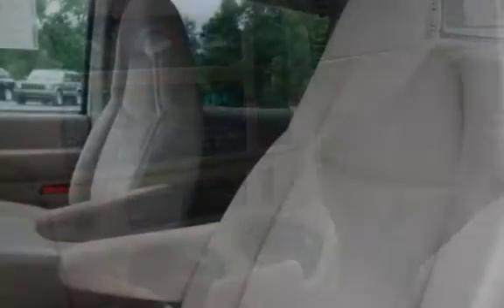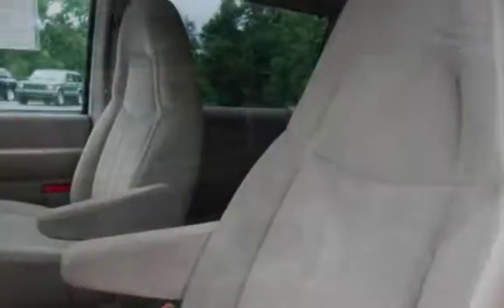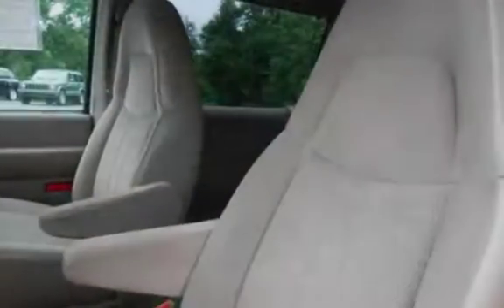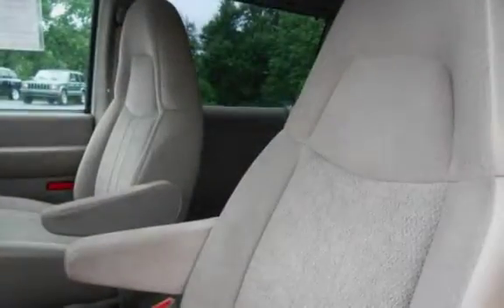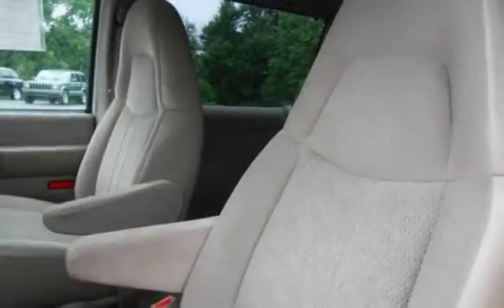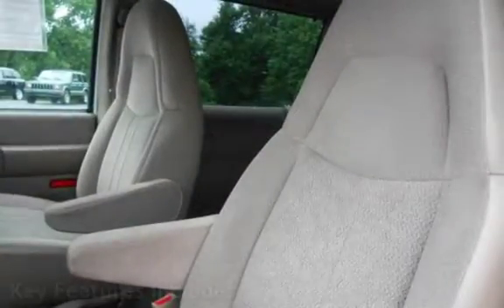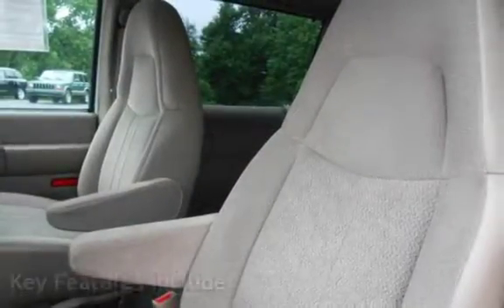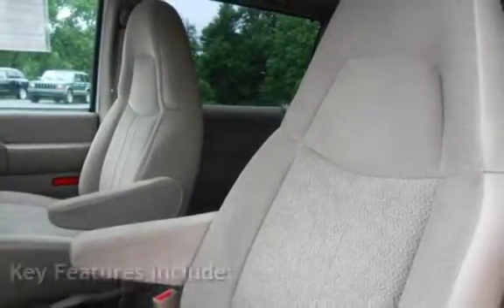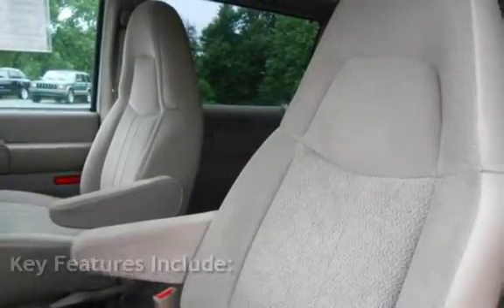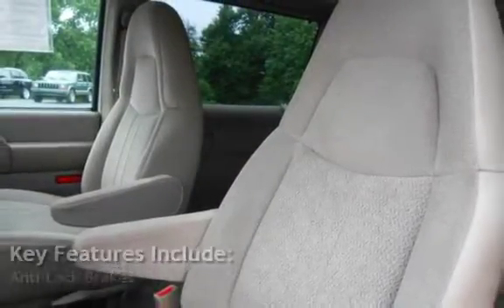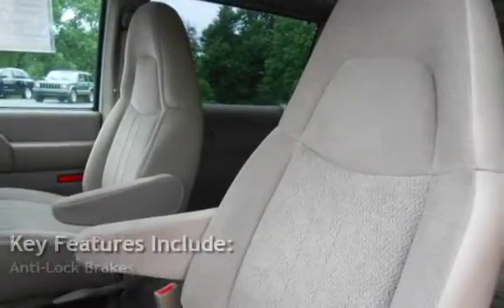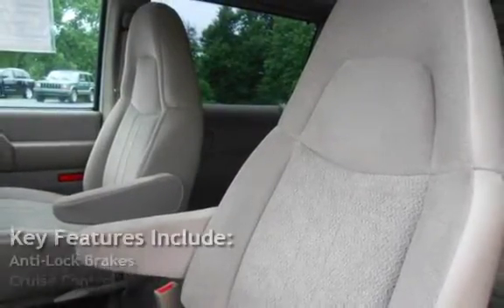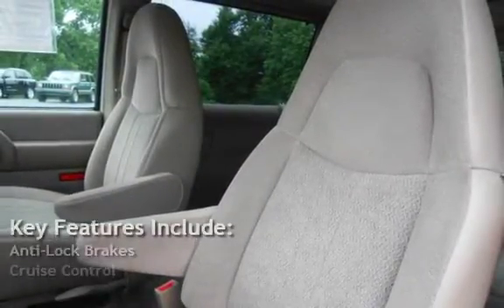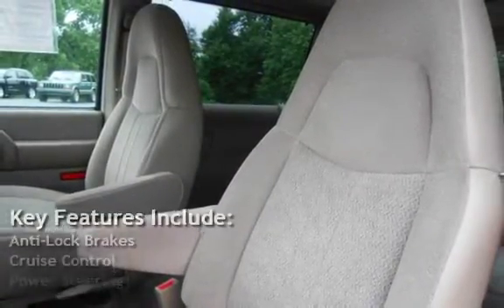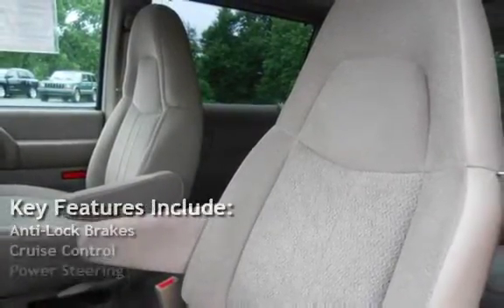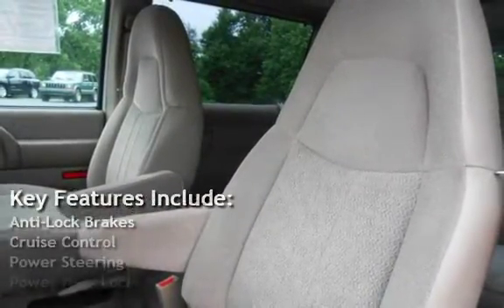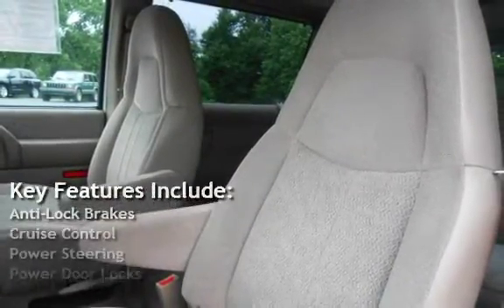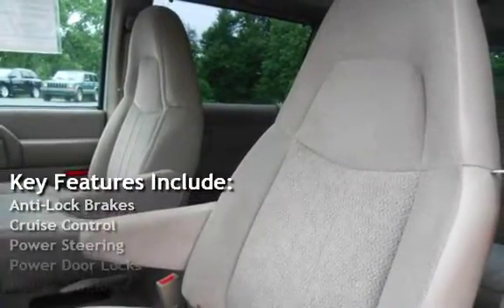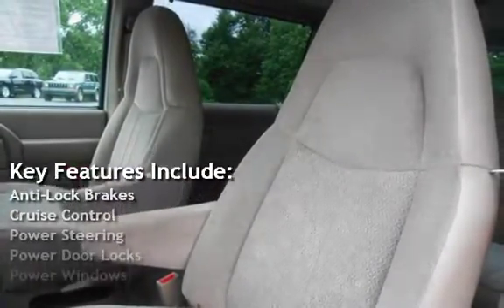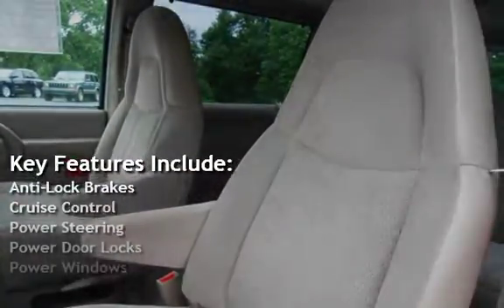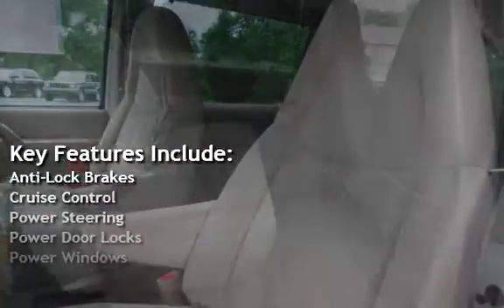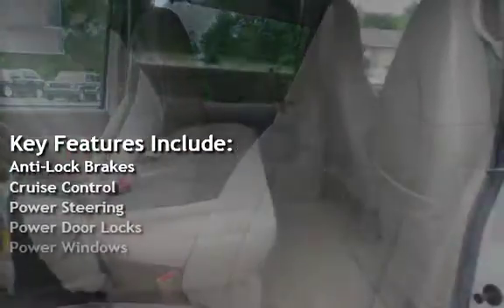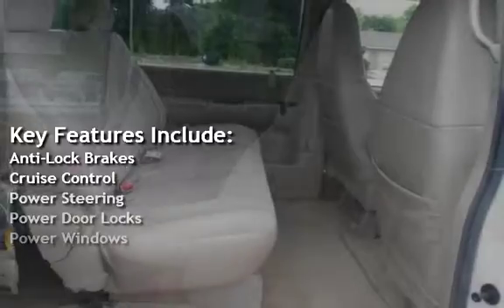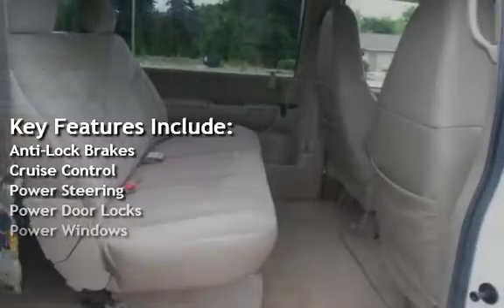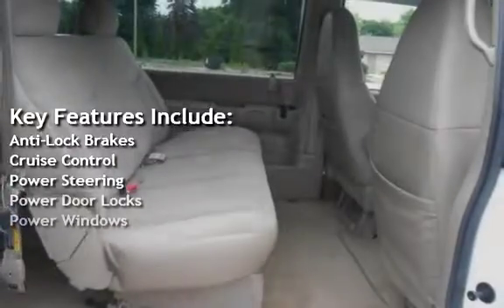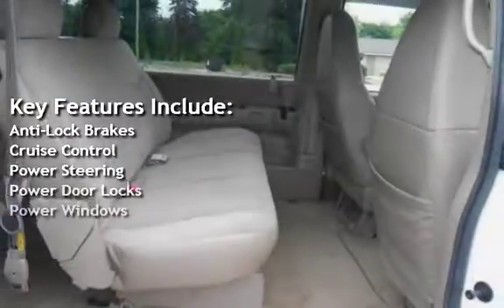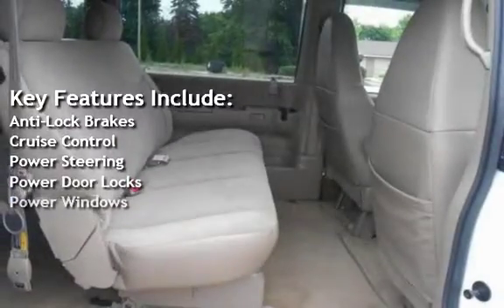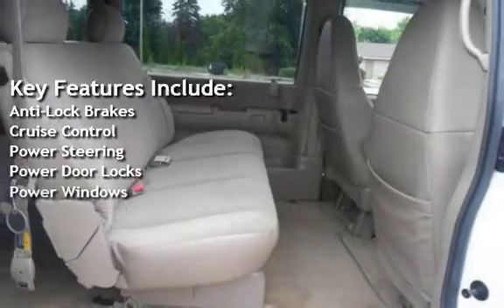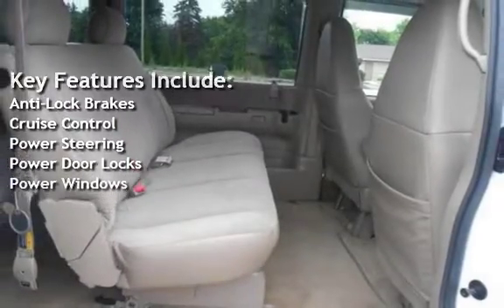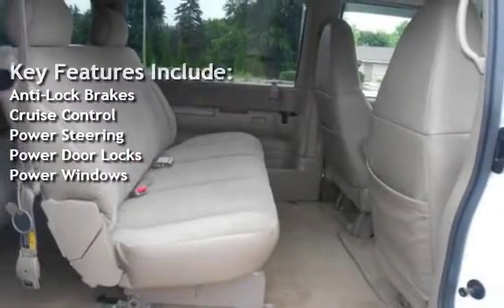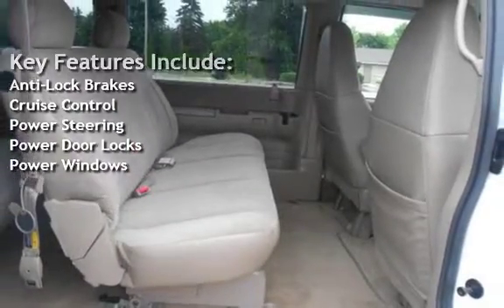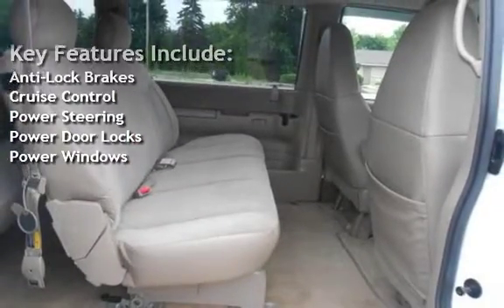Key features include anti-lock brakes, cruise control, power steering, power door locks, and power windows.